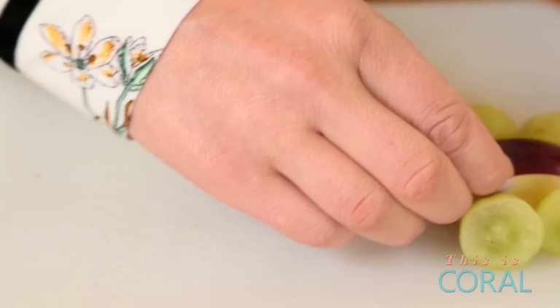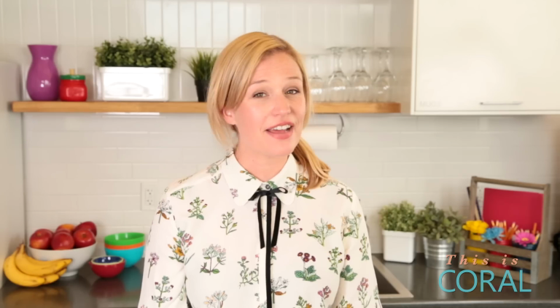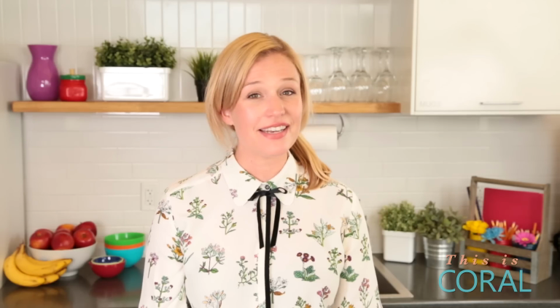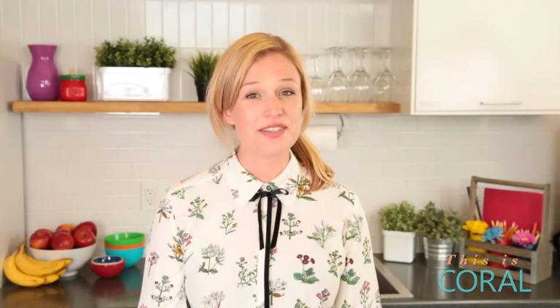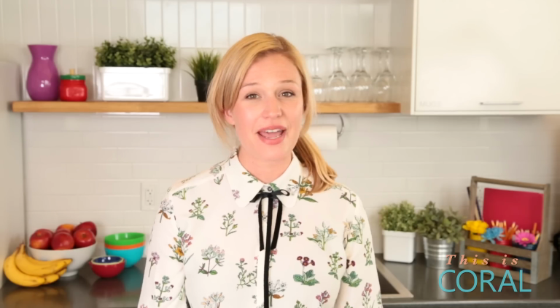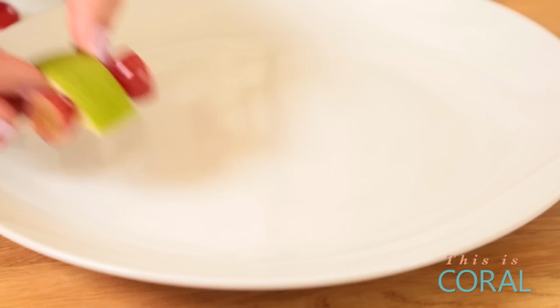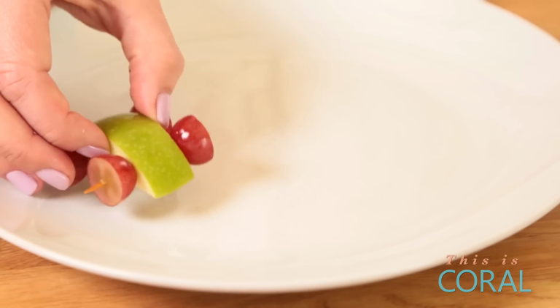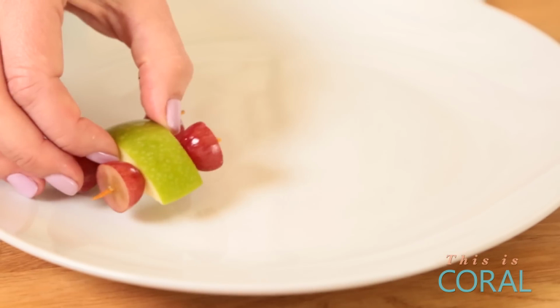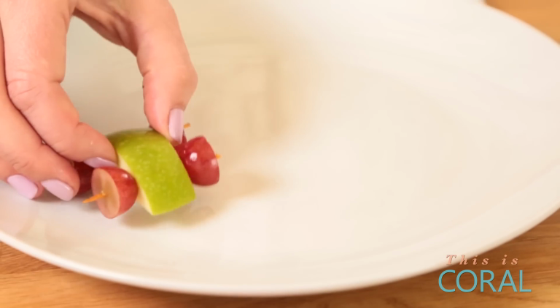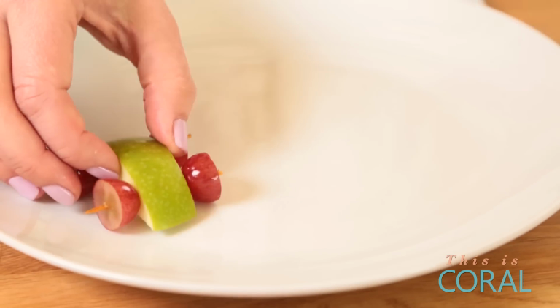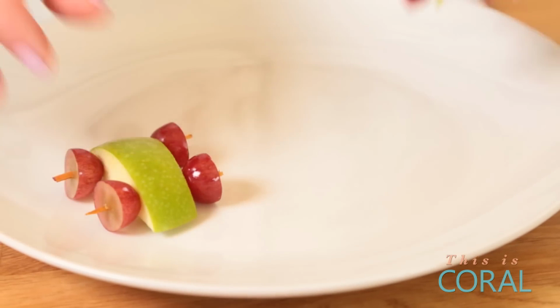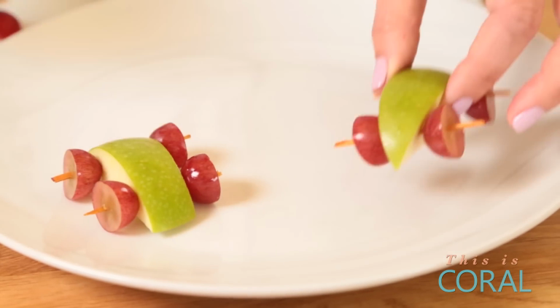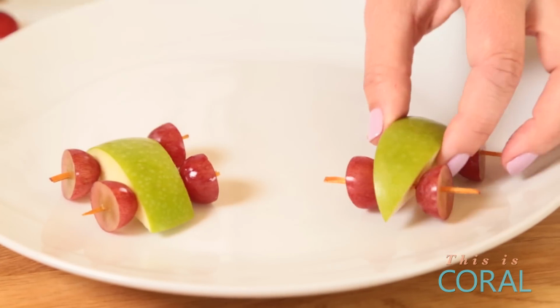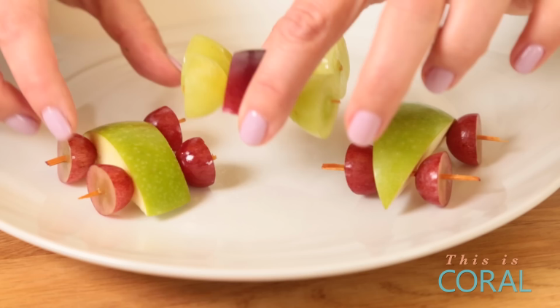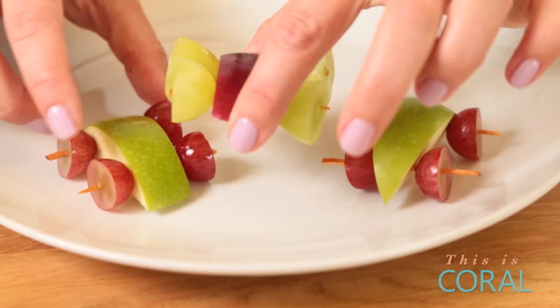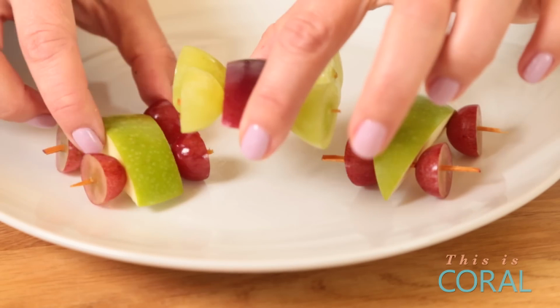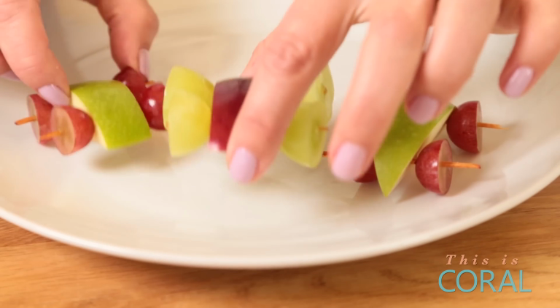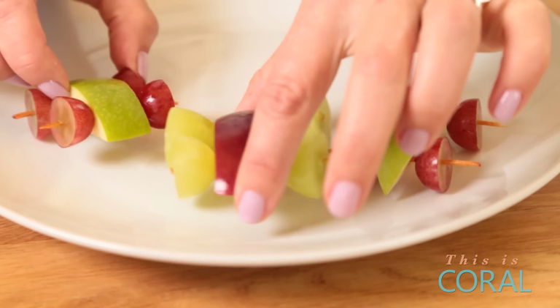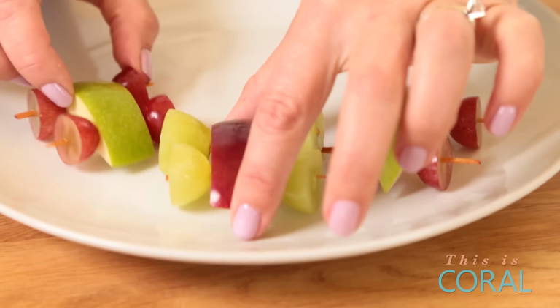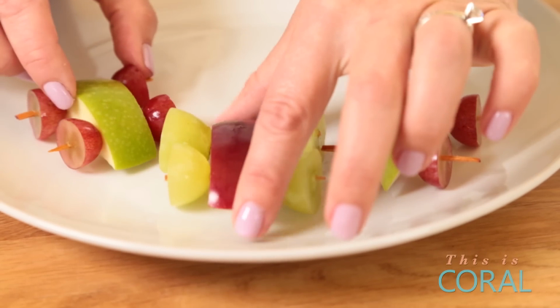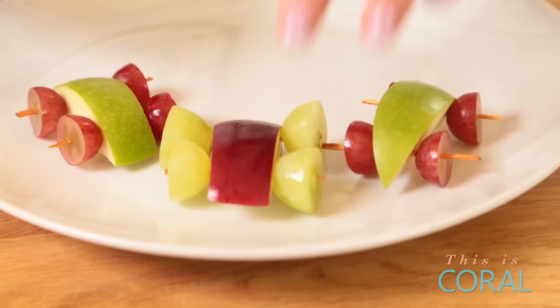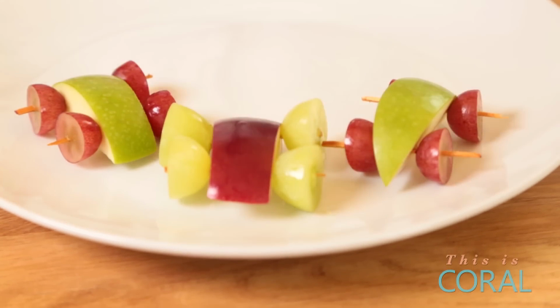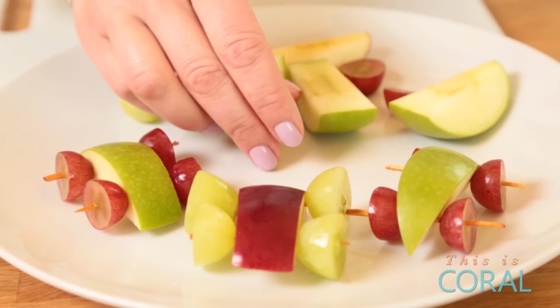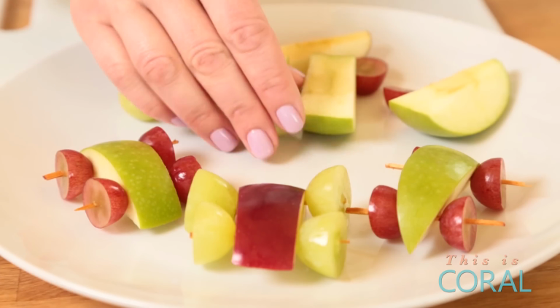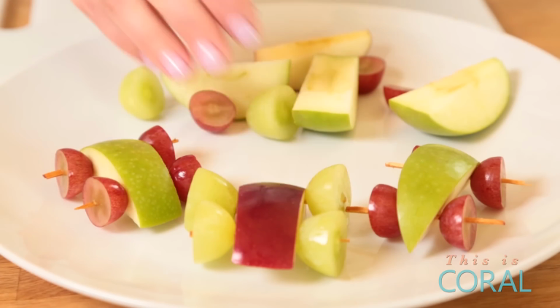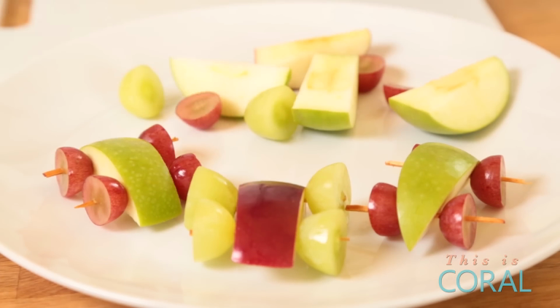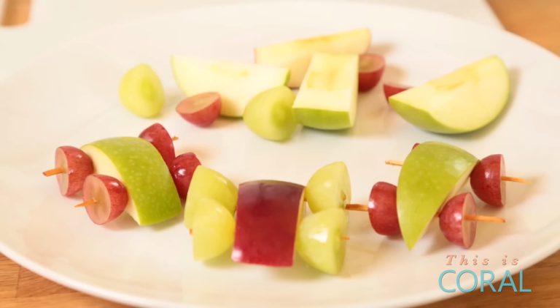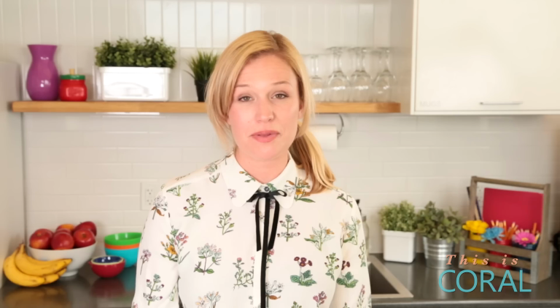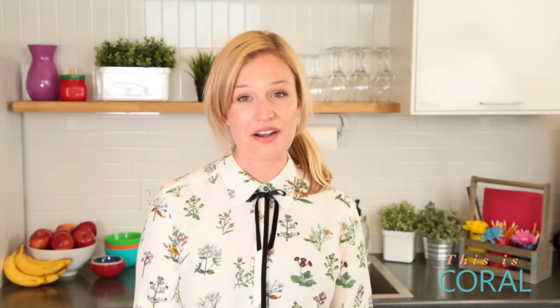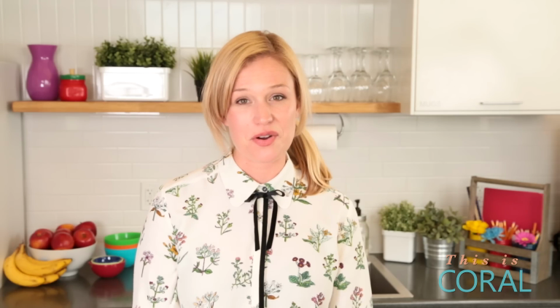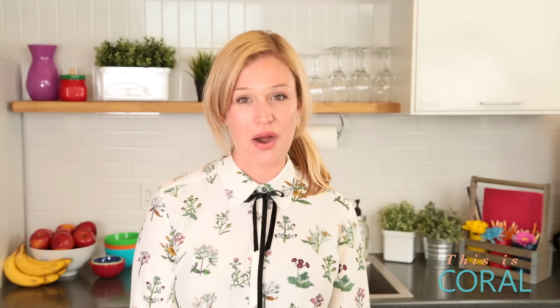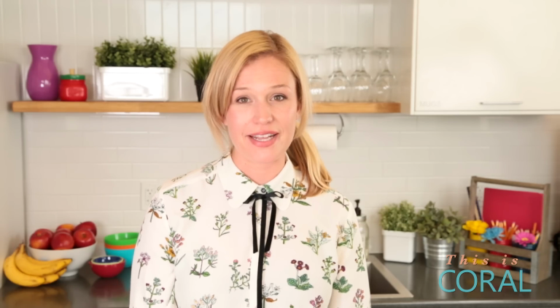It's just a fun and easy way to present your apple and grapes. You can have it as just a little snack or make a bigger platter for a party.